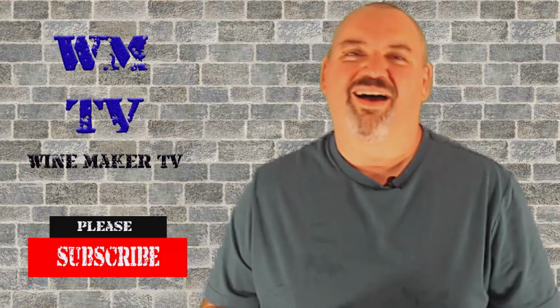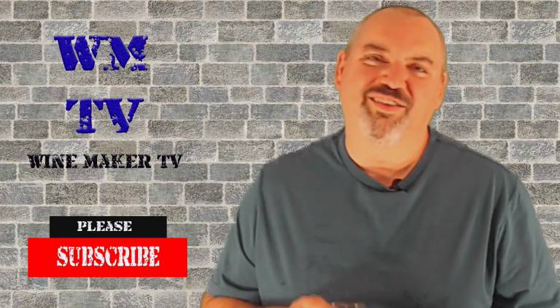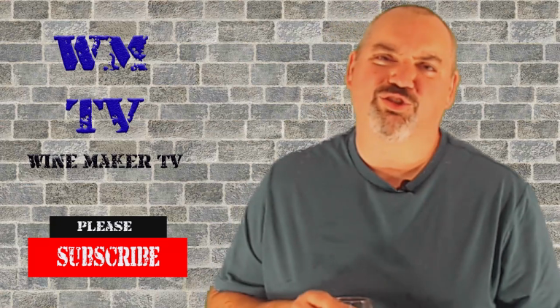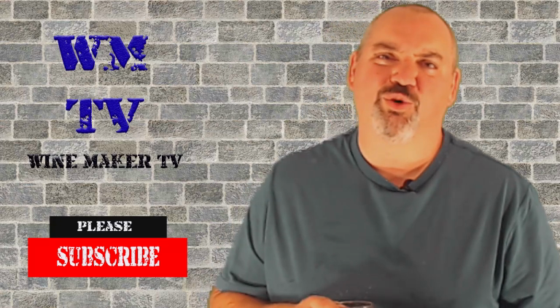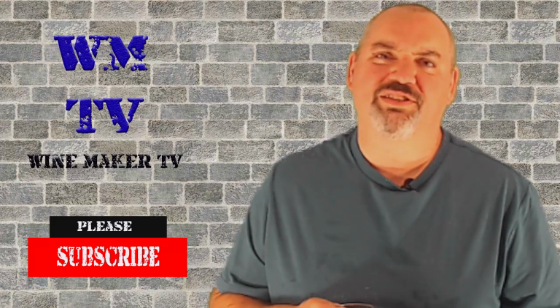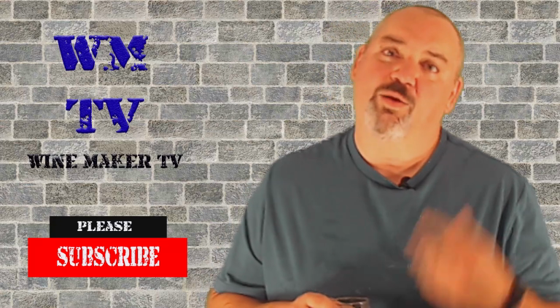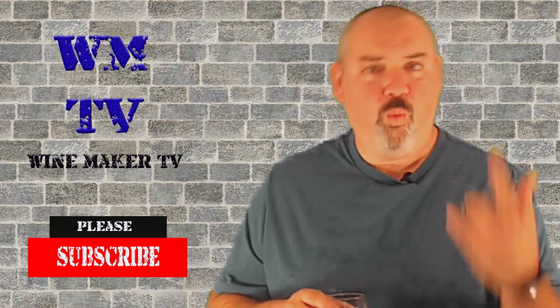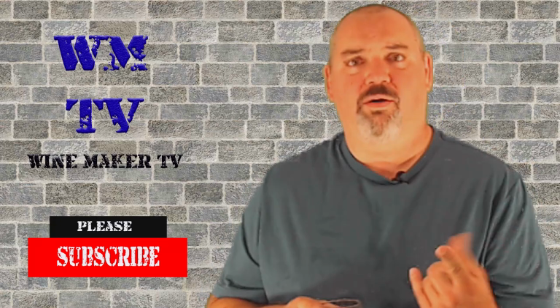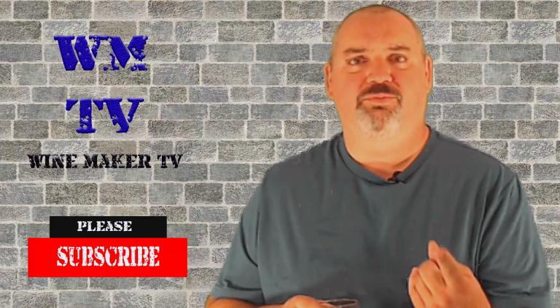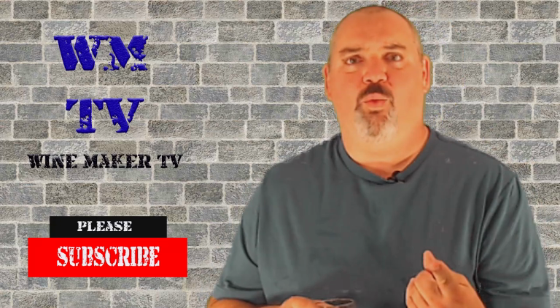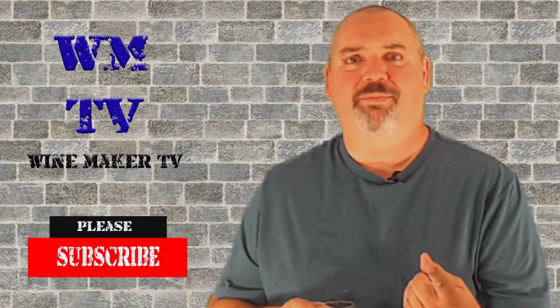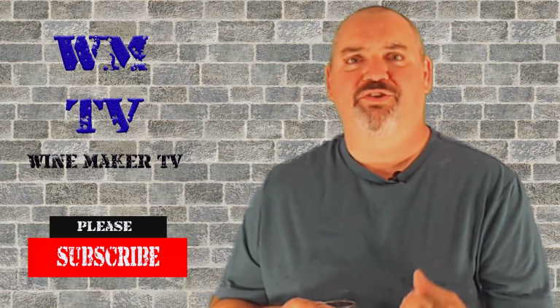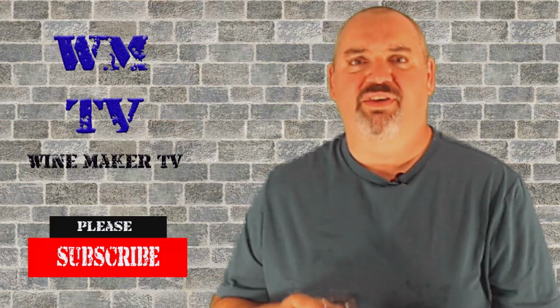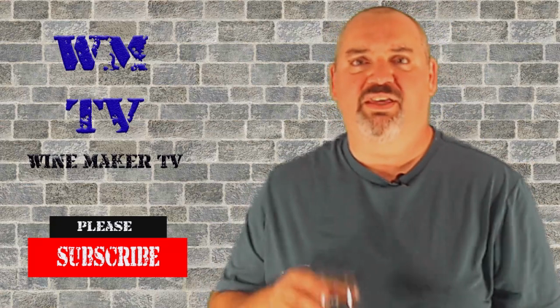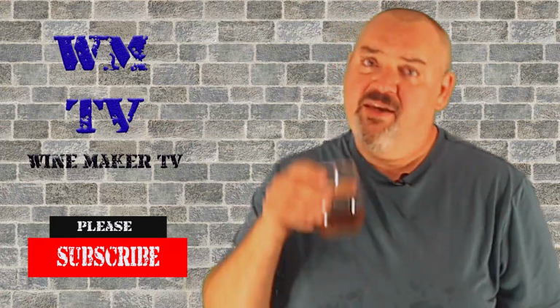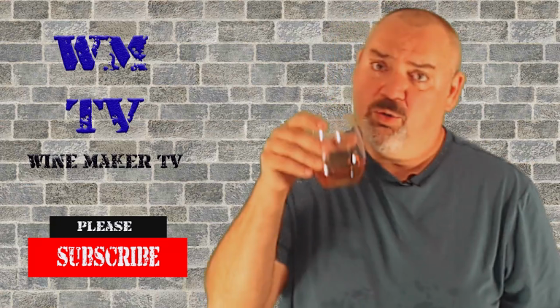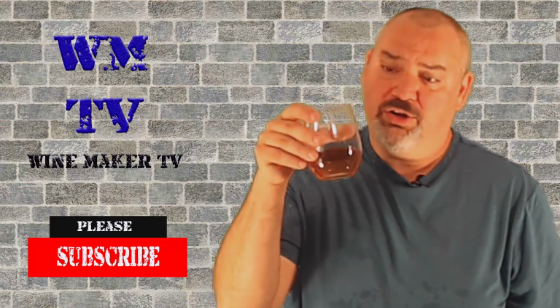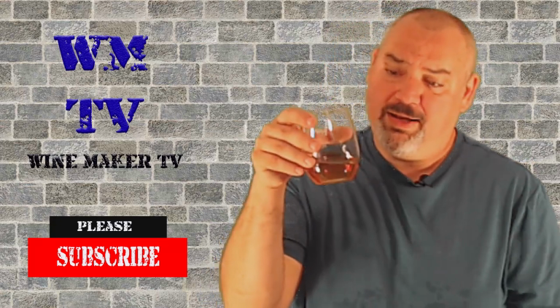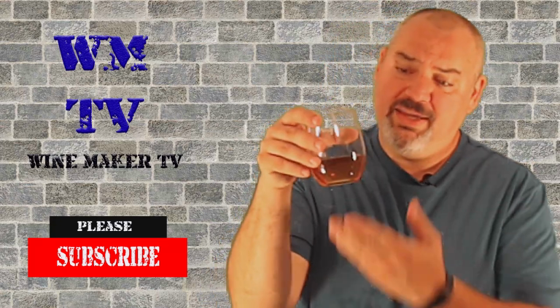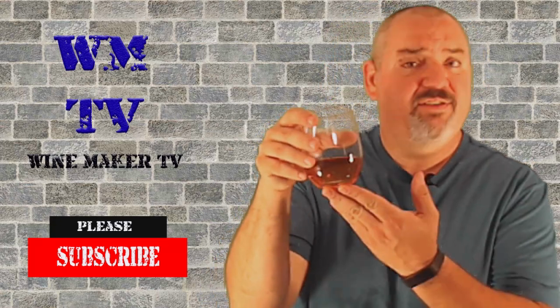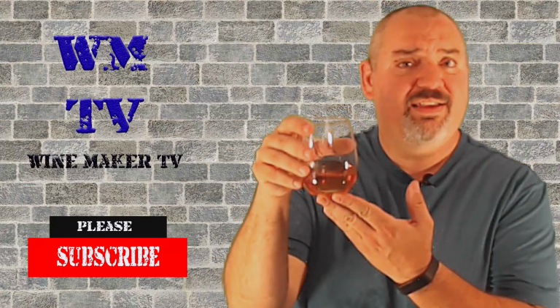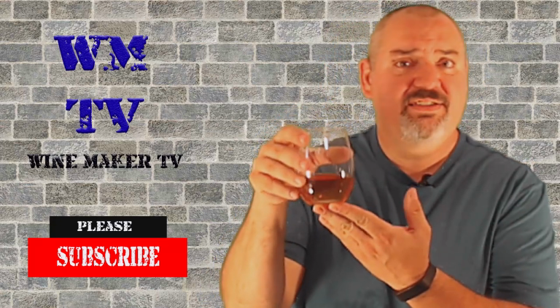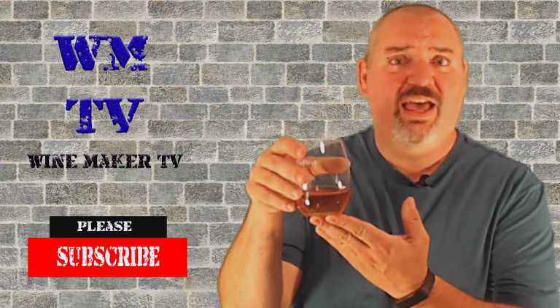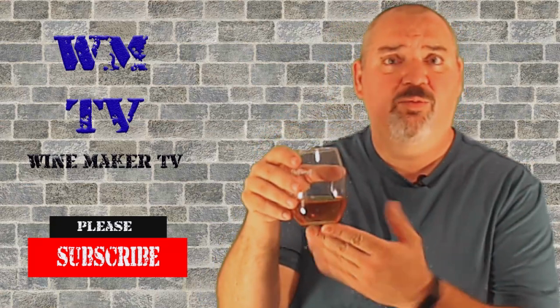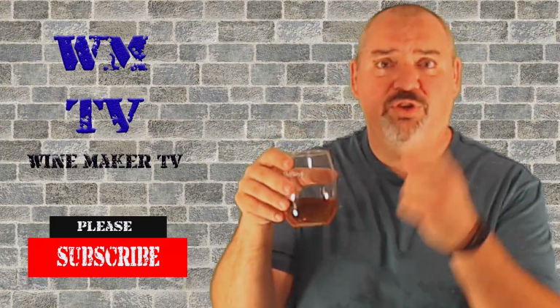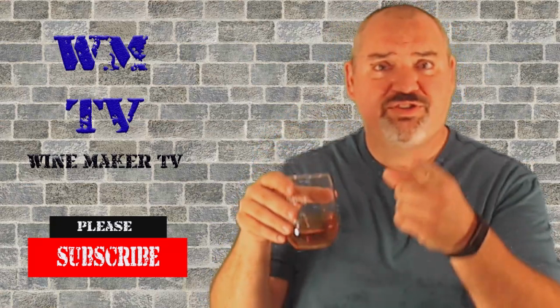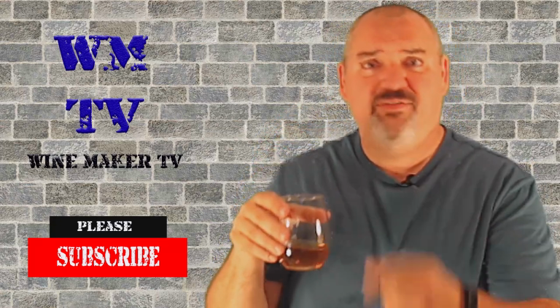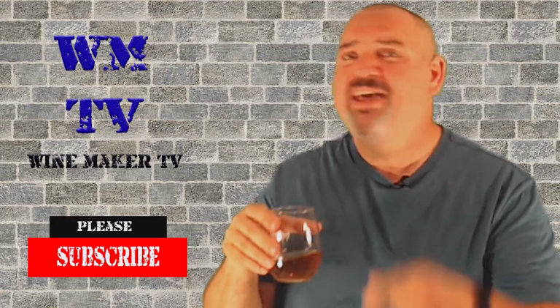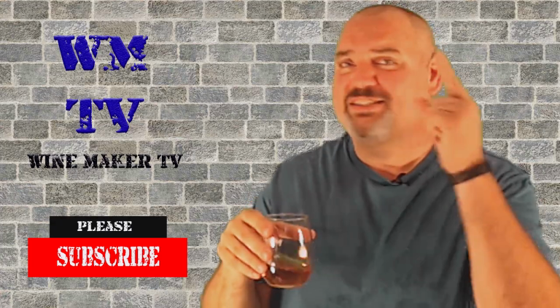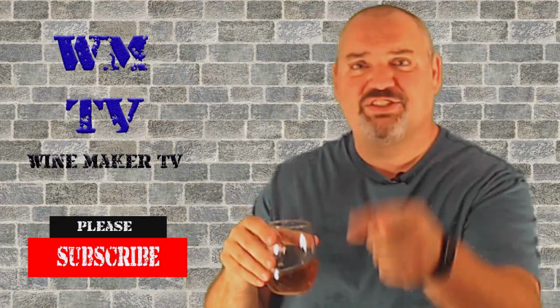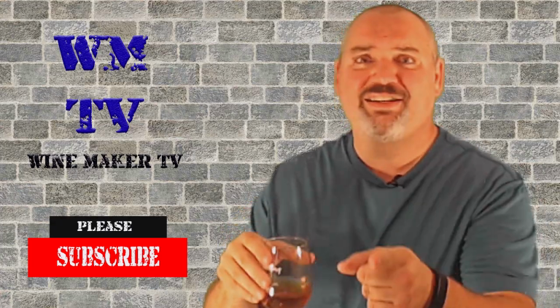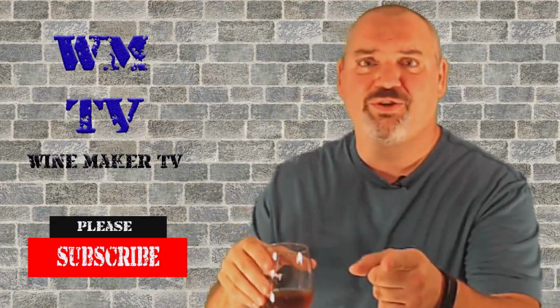Hi, this is Chris and welcome to WineMaker TV. If you want to learn how to make stuff like this at home for yourself, then stay tuned.